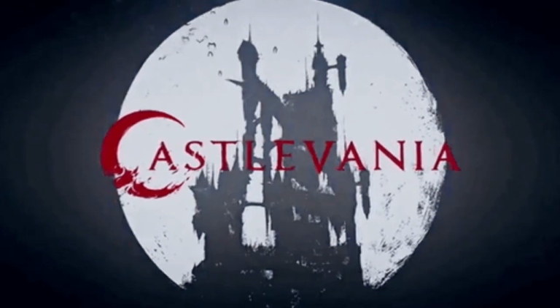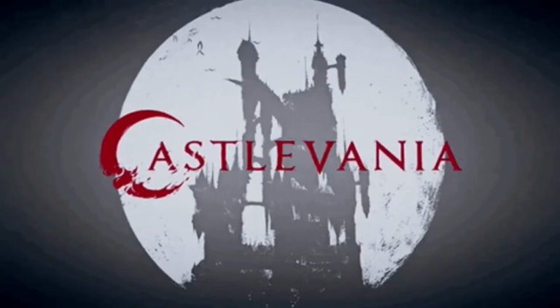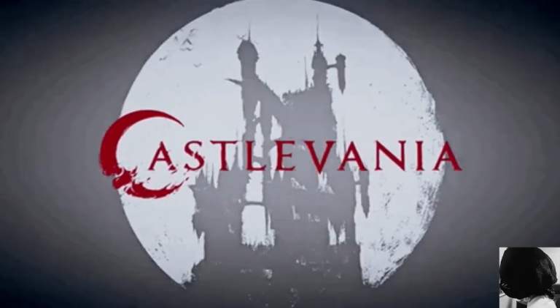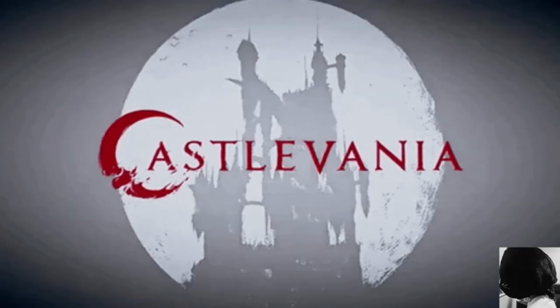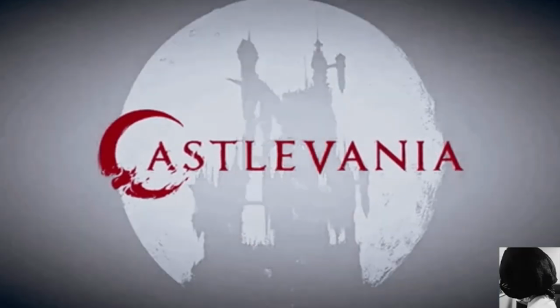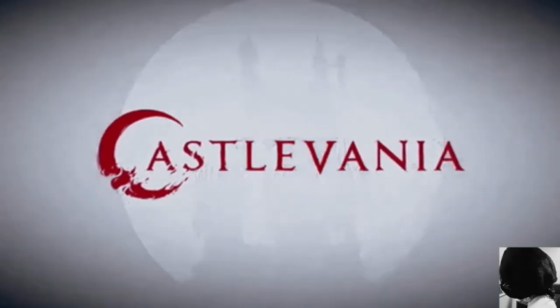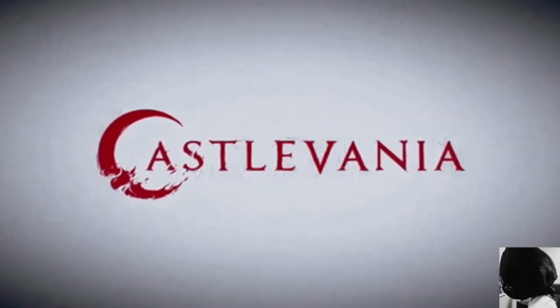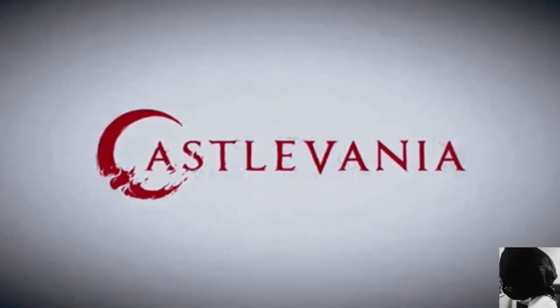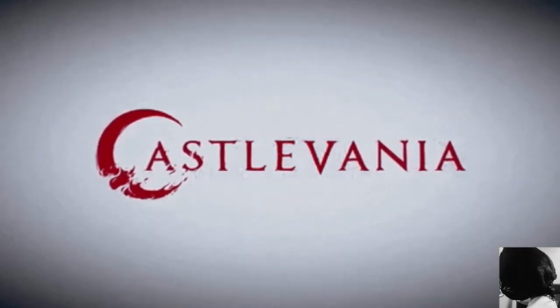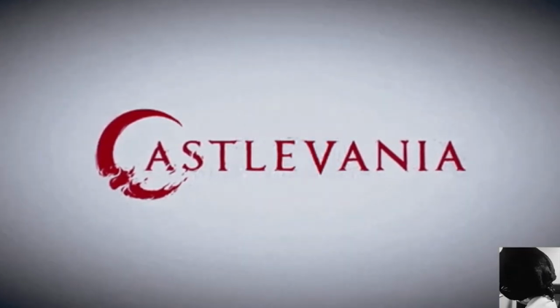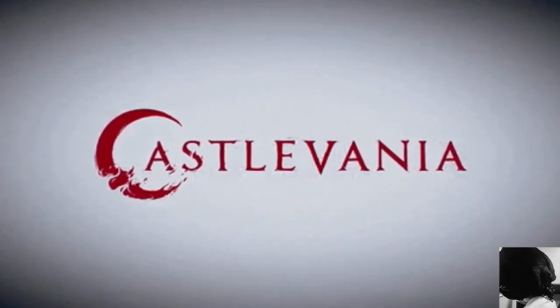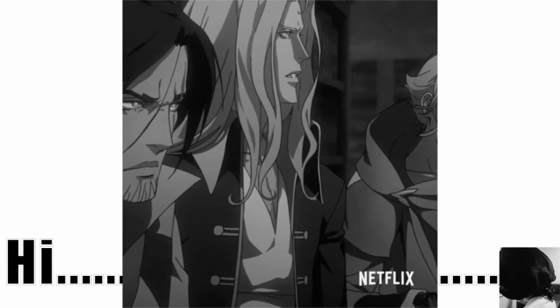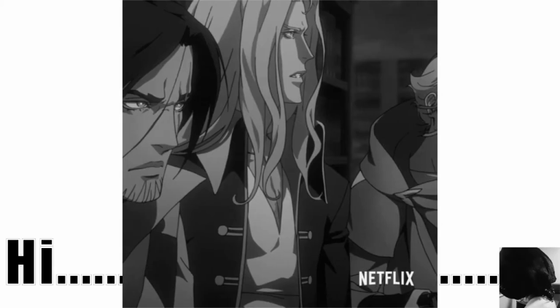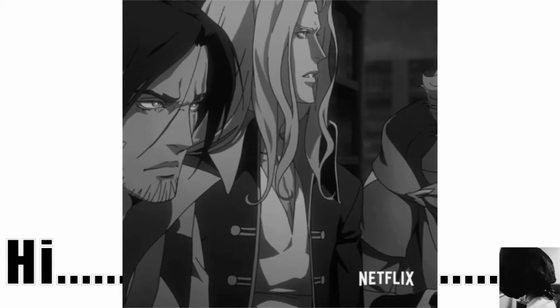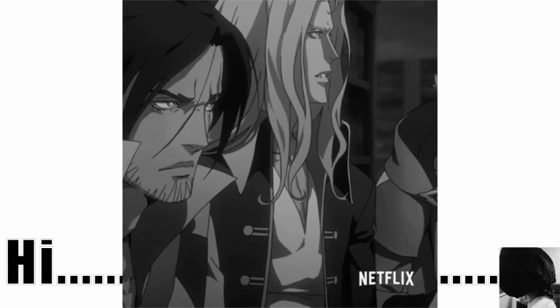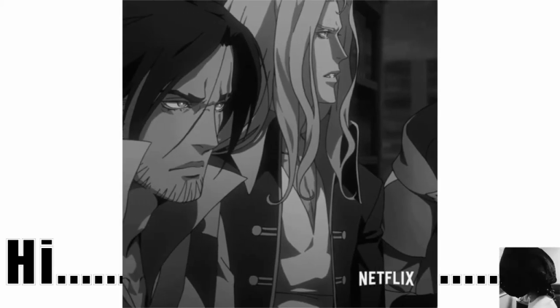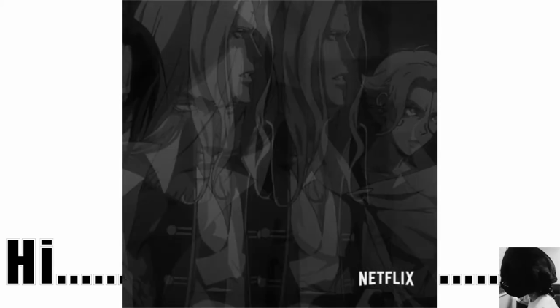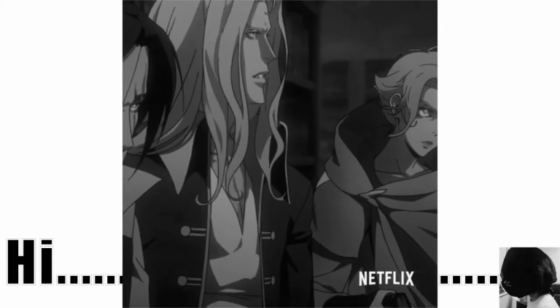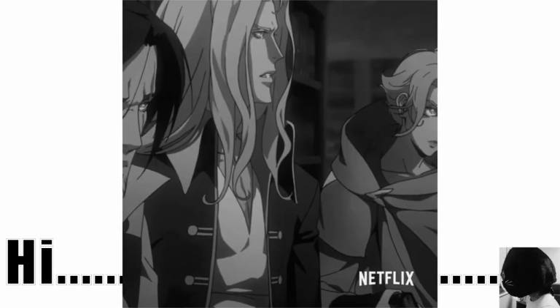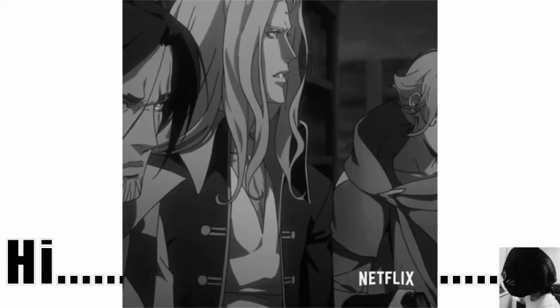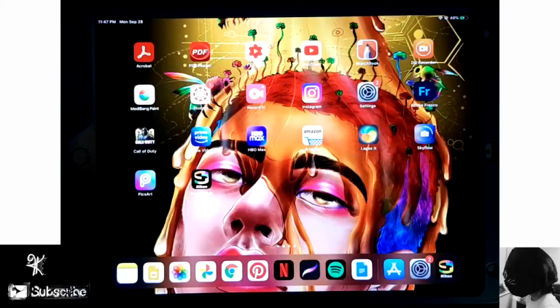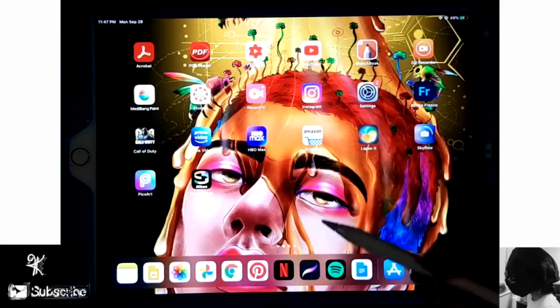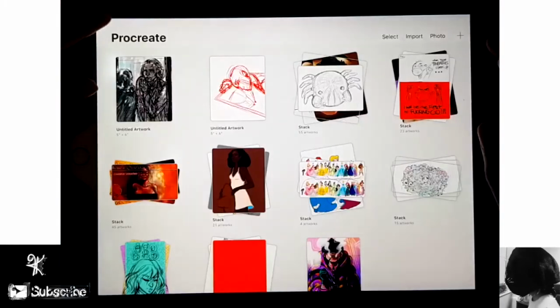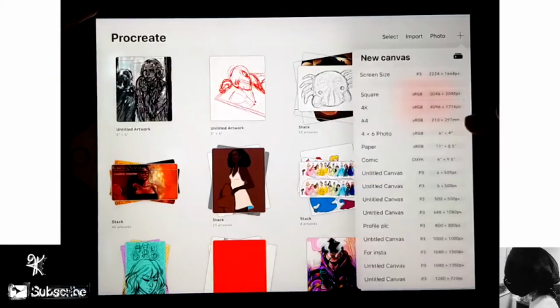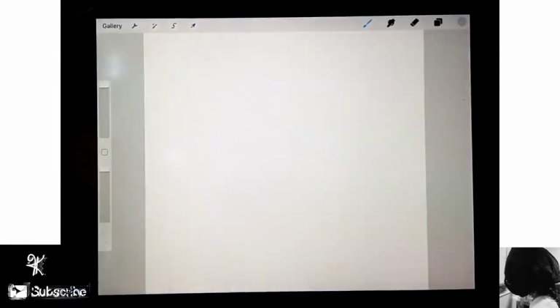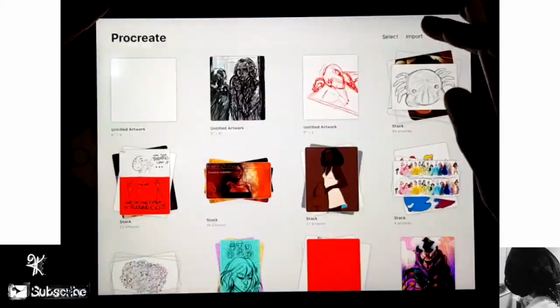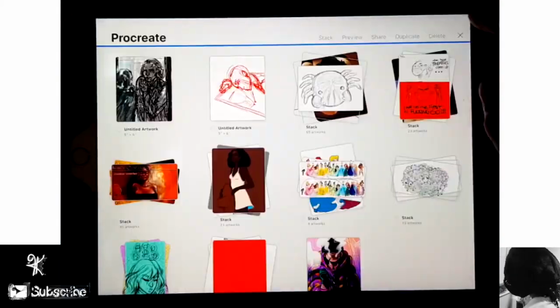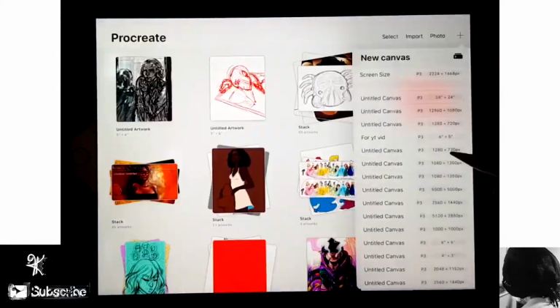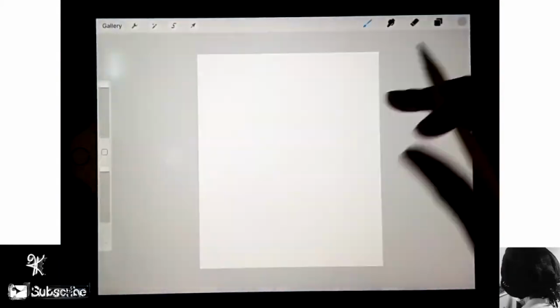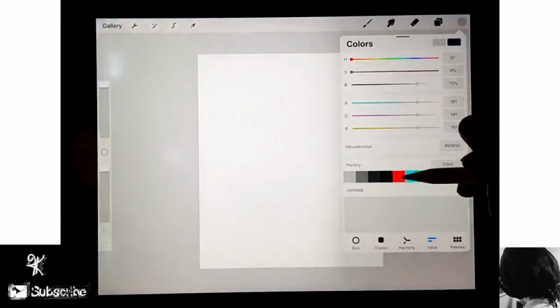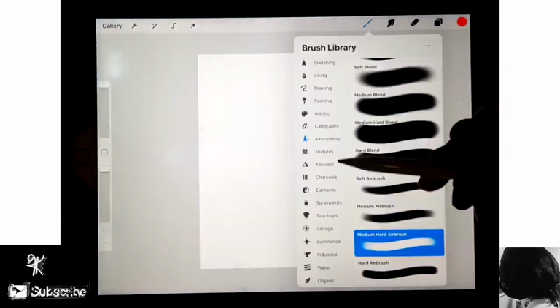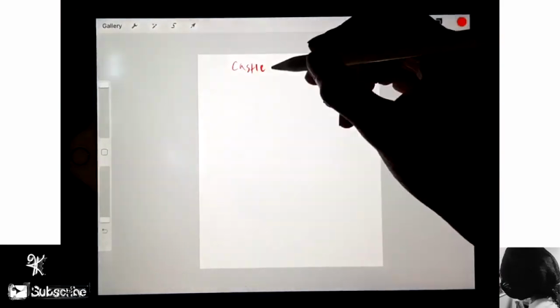Hi, my name is Kyuze and welcome back to my channel.